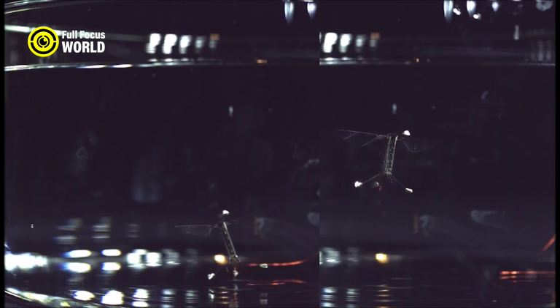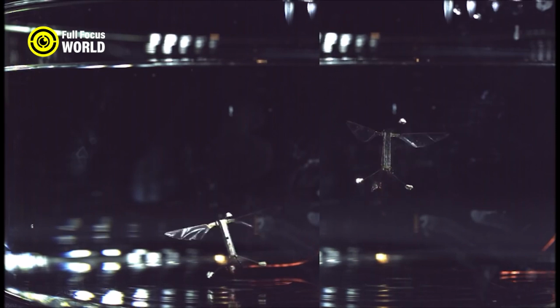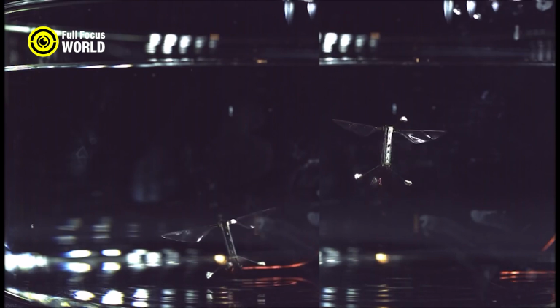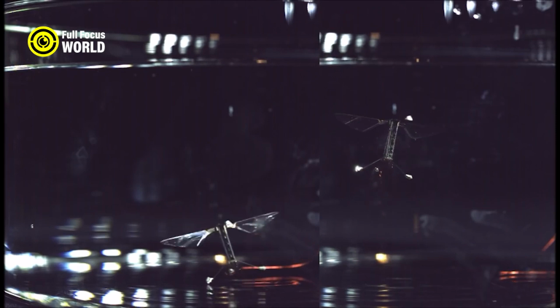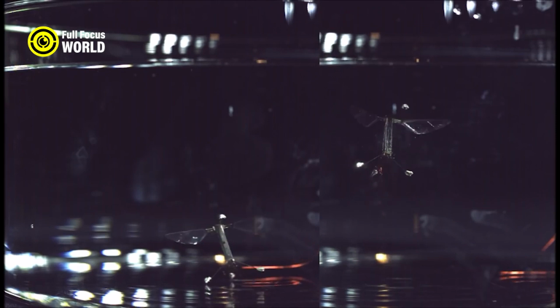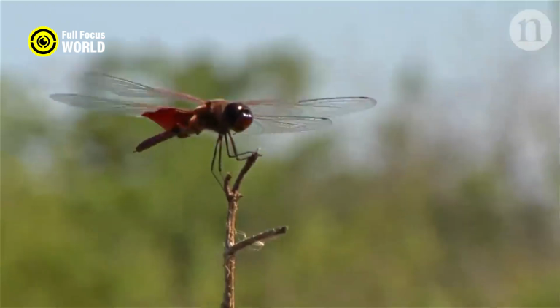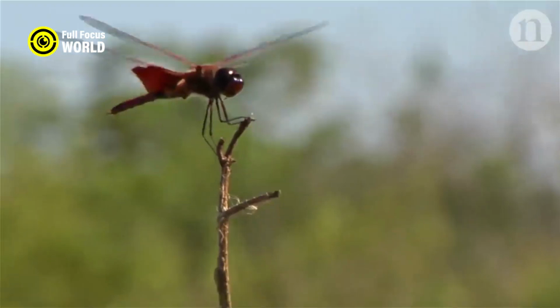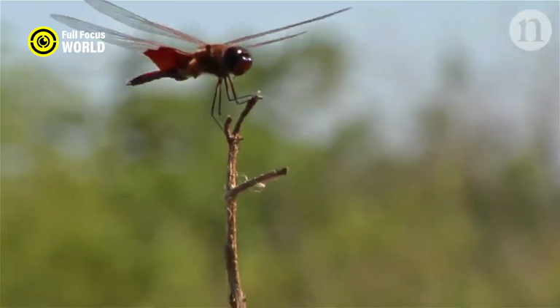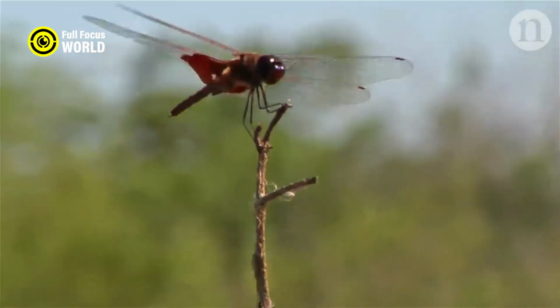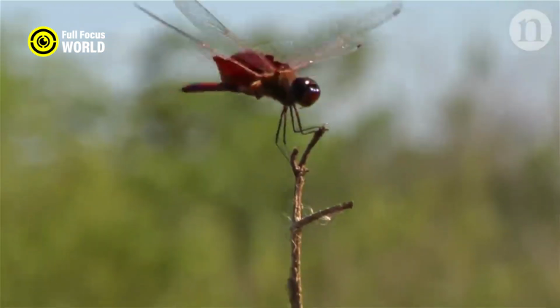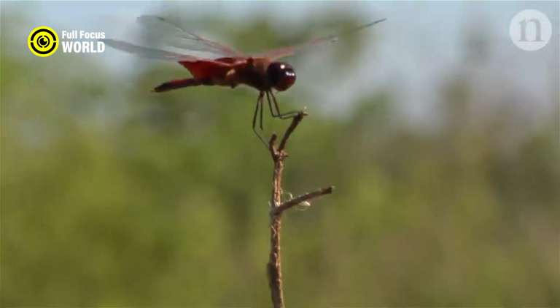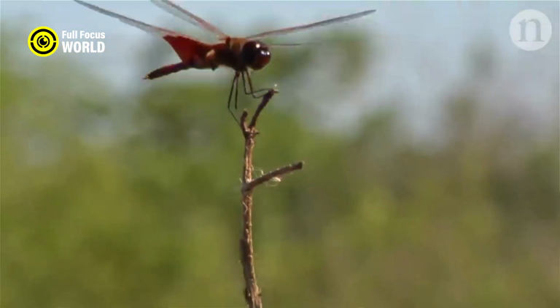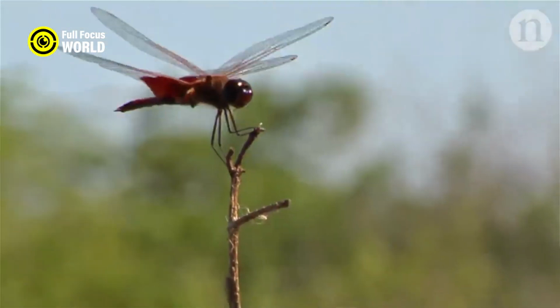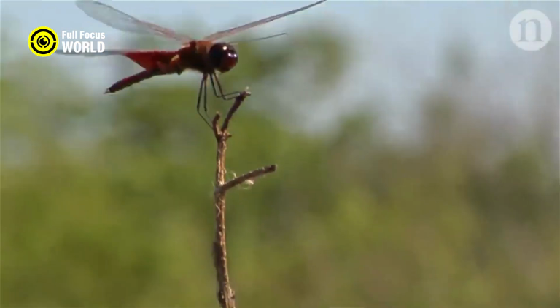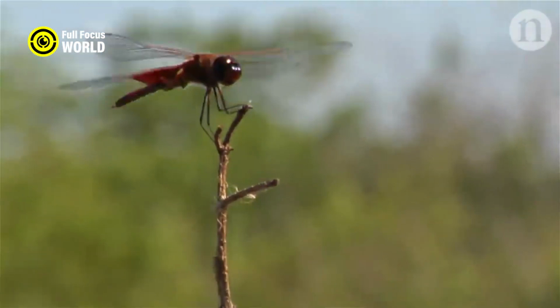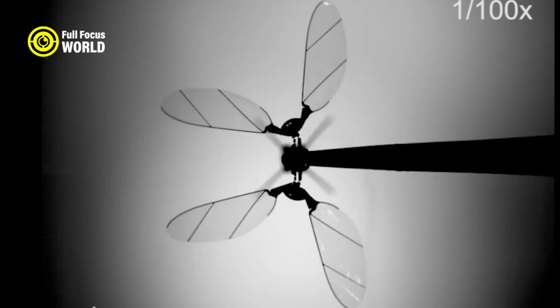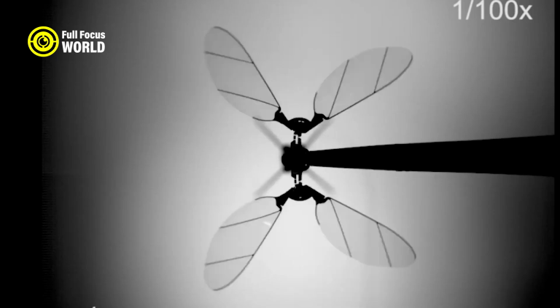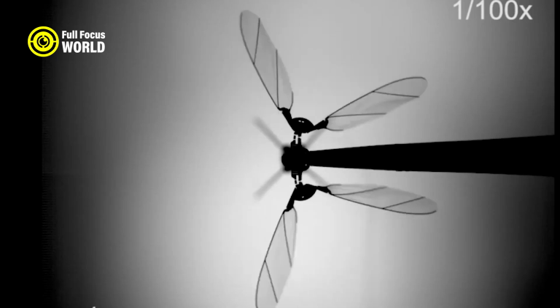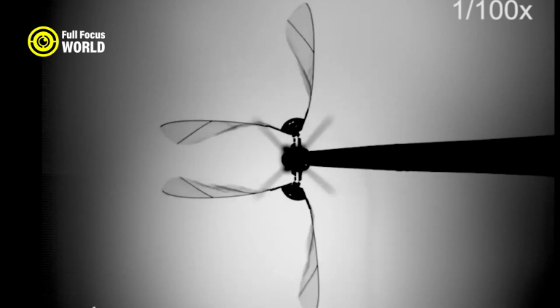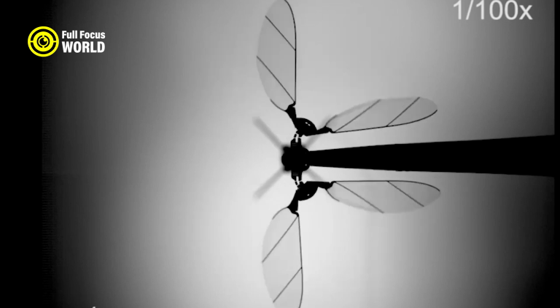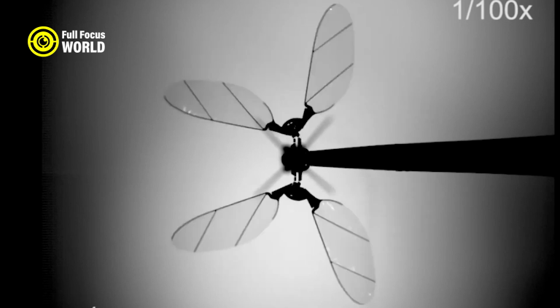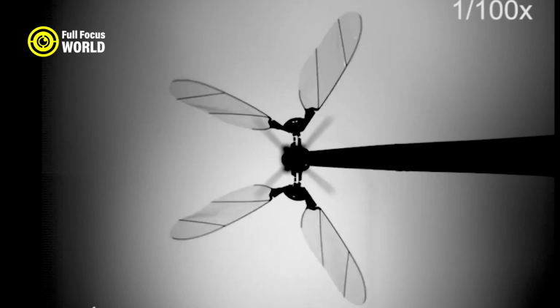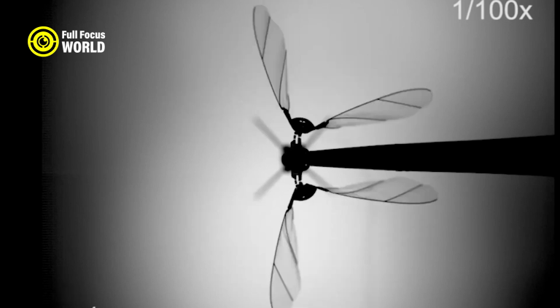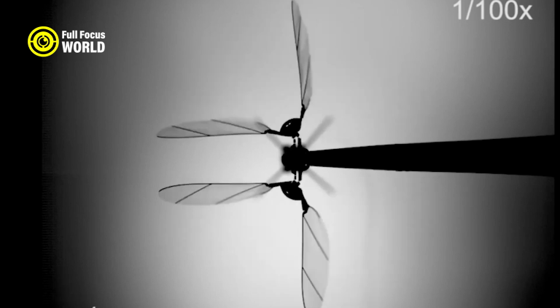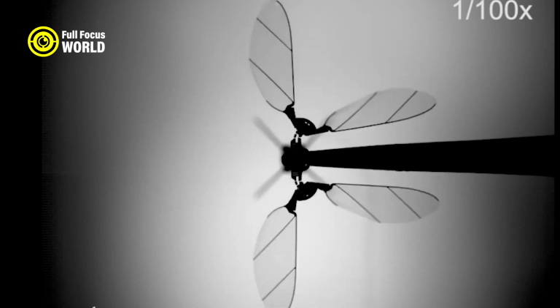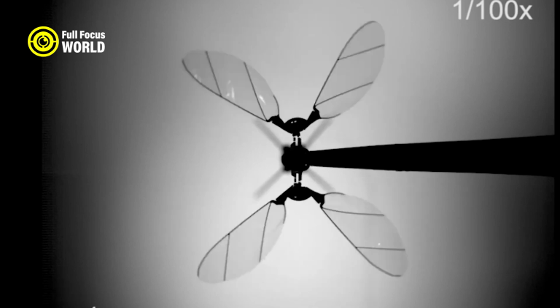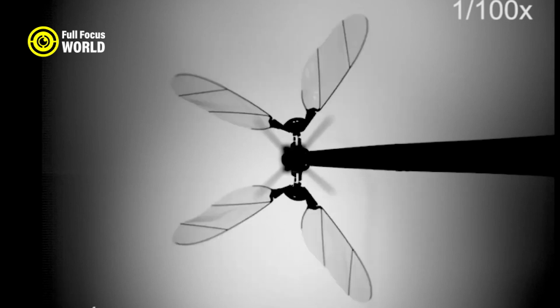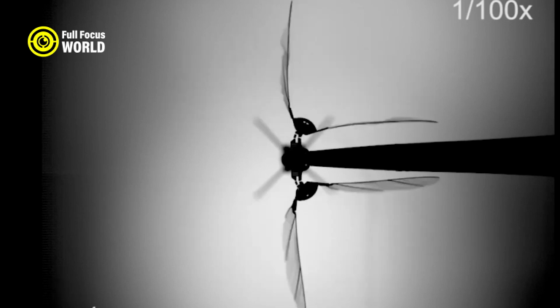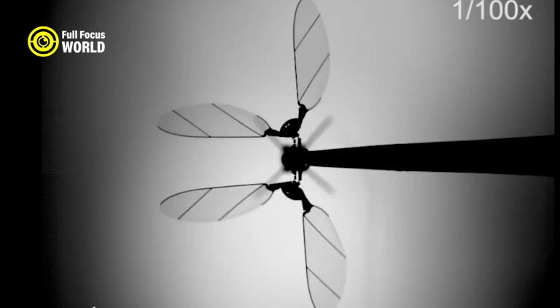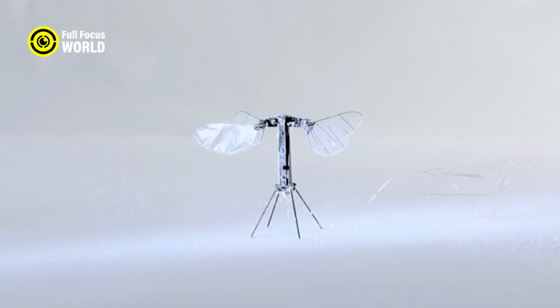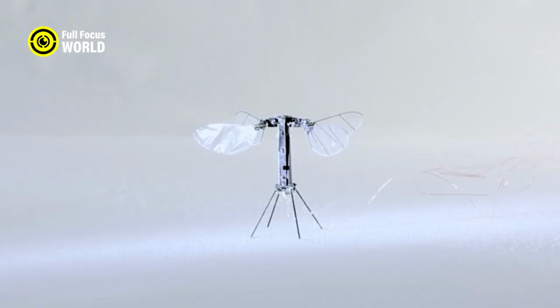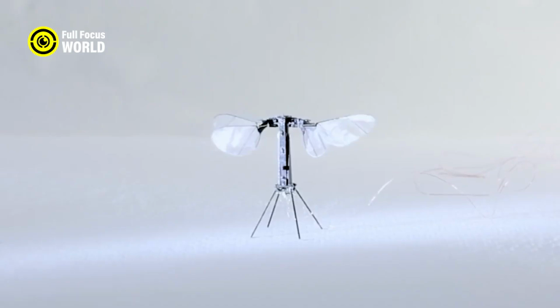The robot bee is equipped with sensors, cameras, and microphones that allow it to navigate its environment and collect information.